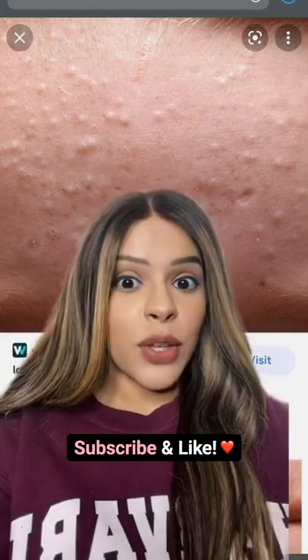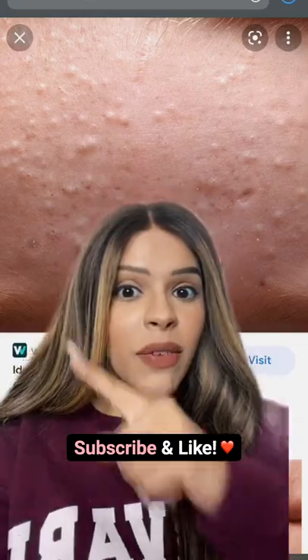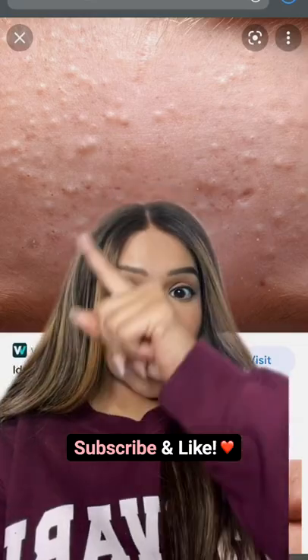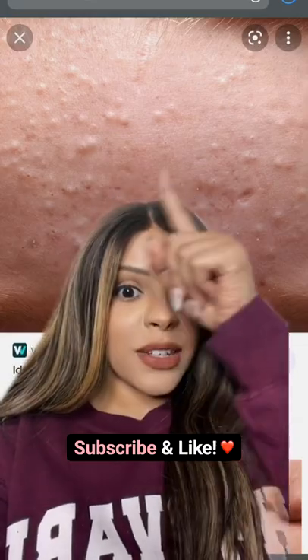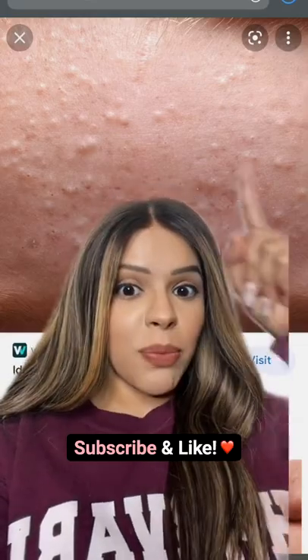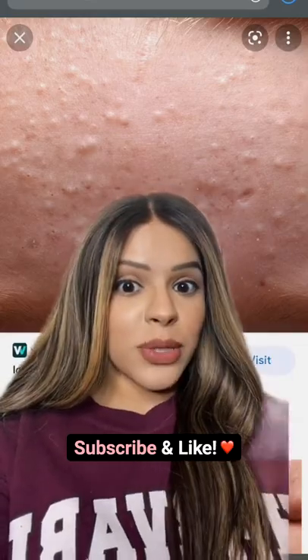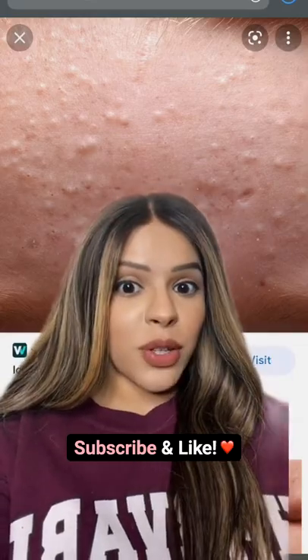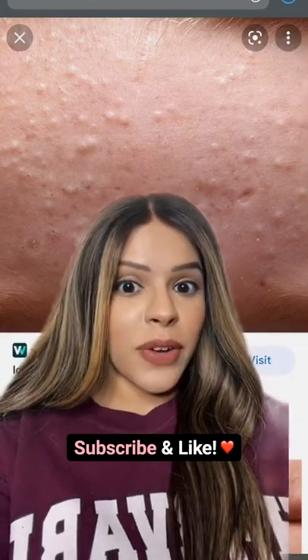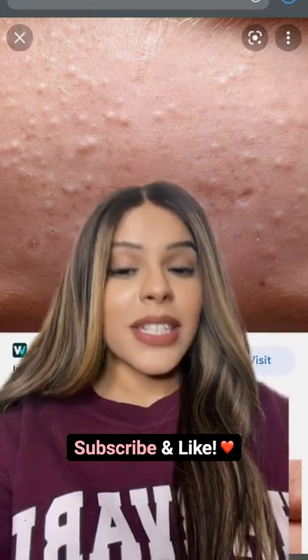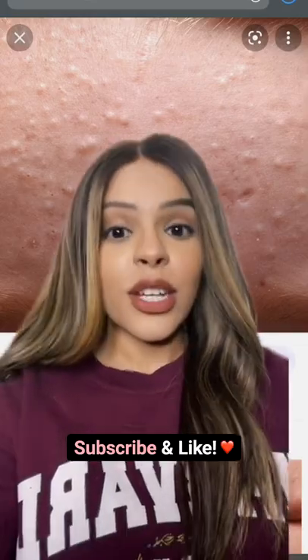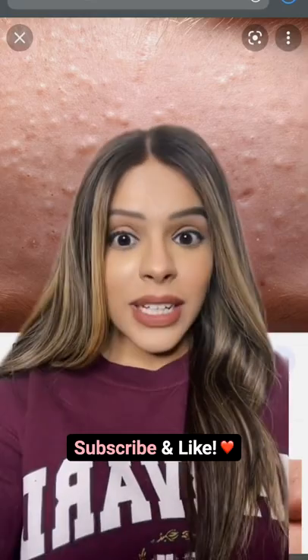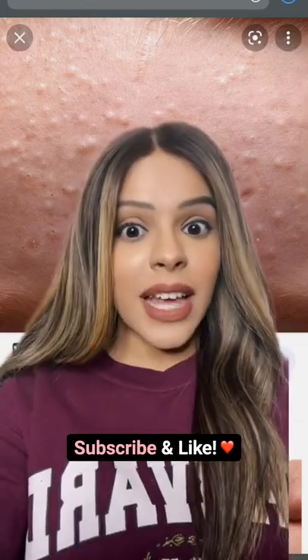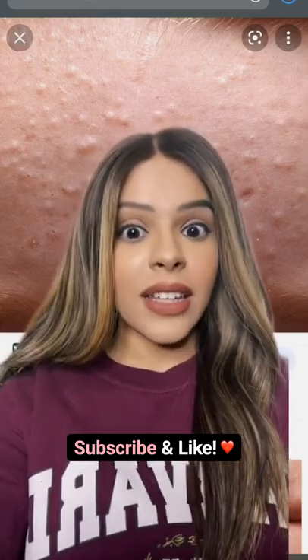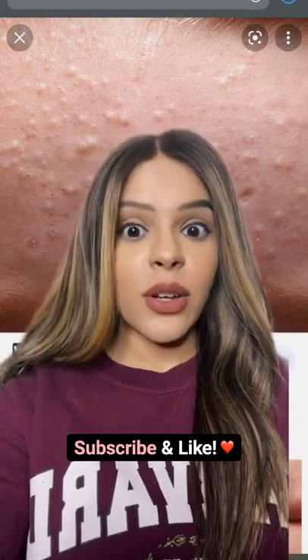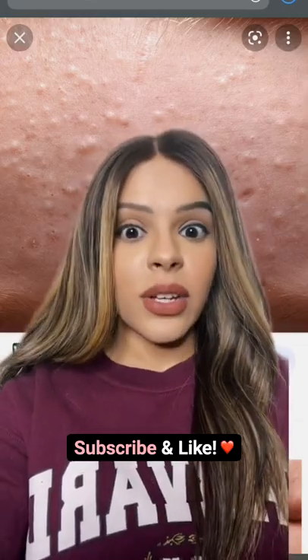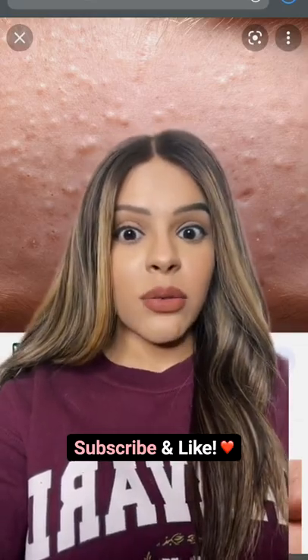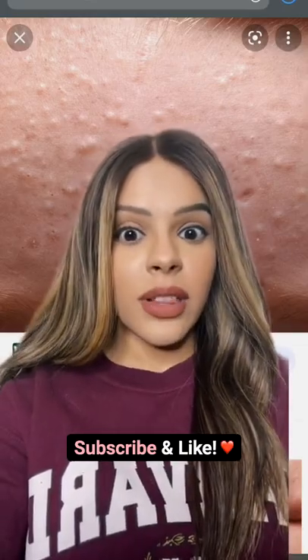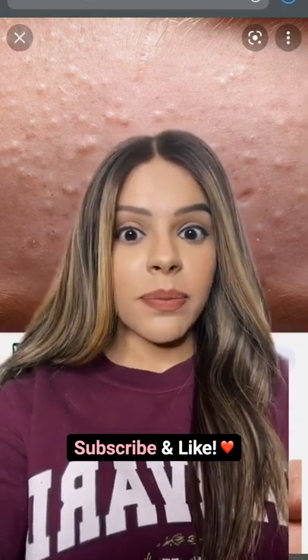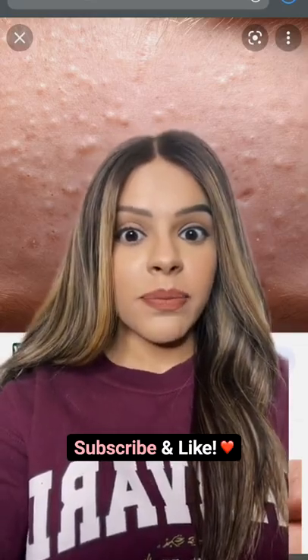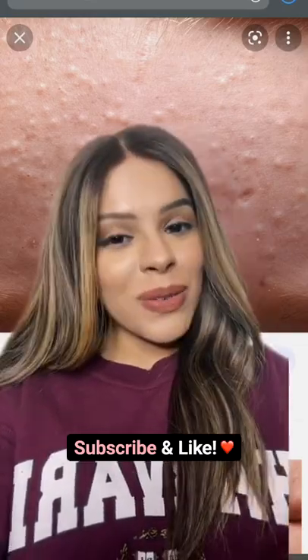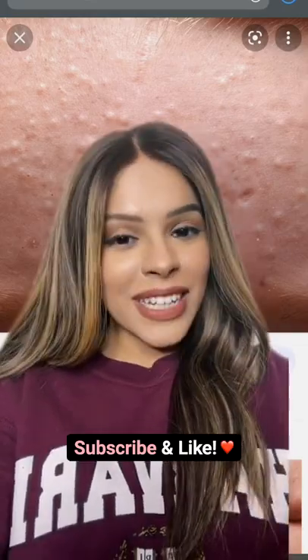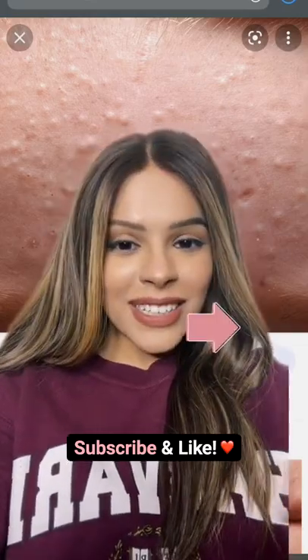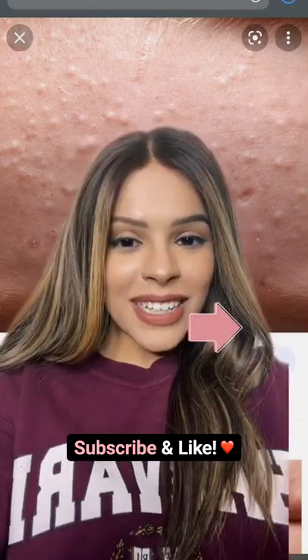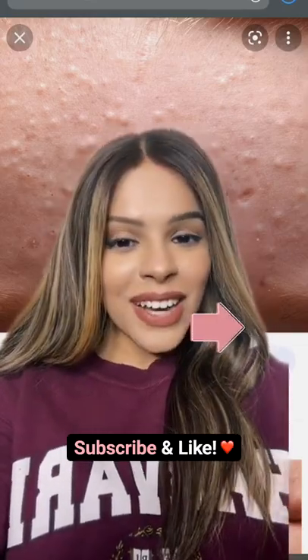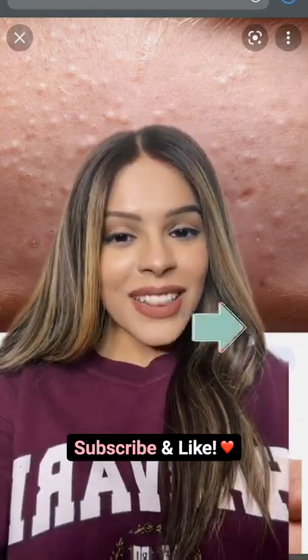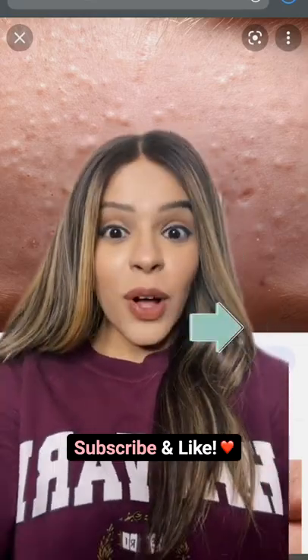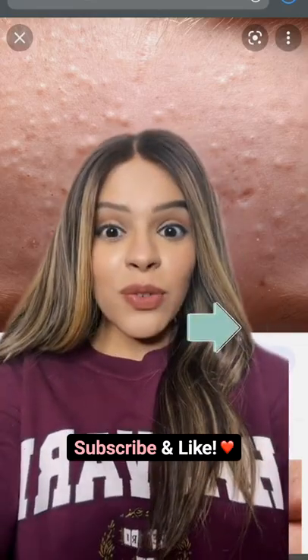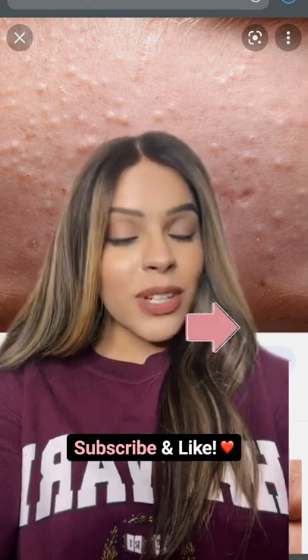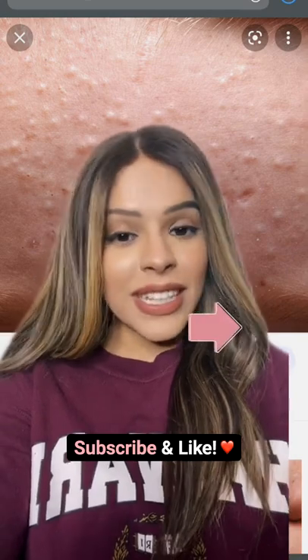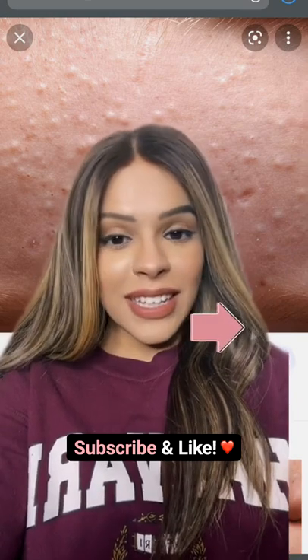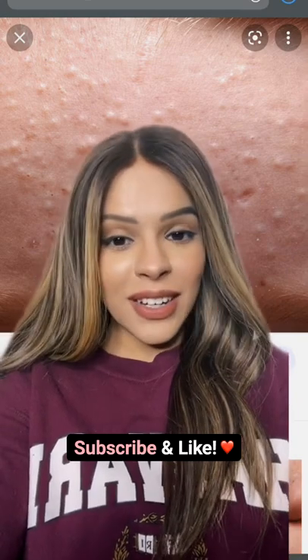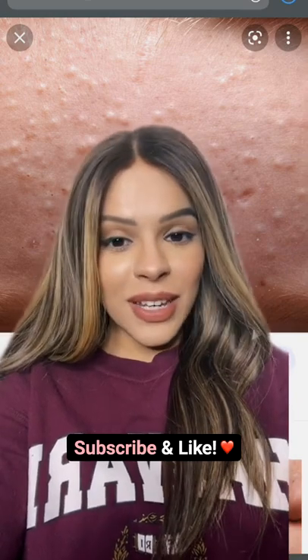You have these little bumps on your face? Here's exactly how you can get rid of them. Welcome to Skincare TikTok. Hit the follow for more daily skincare tips.